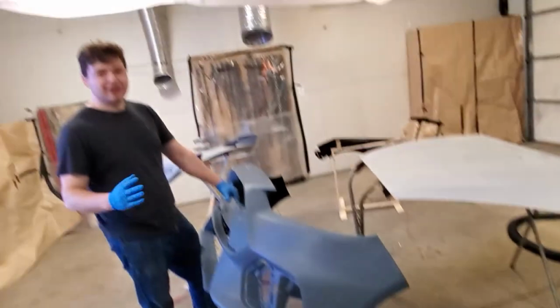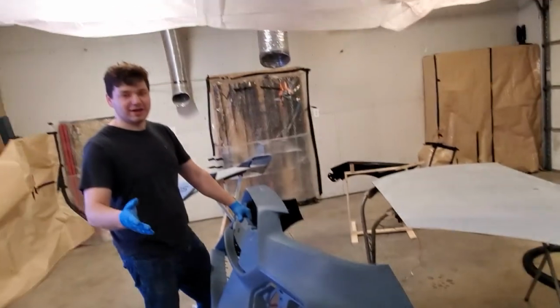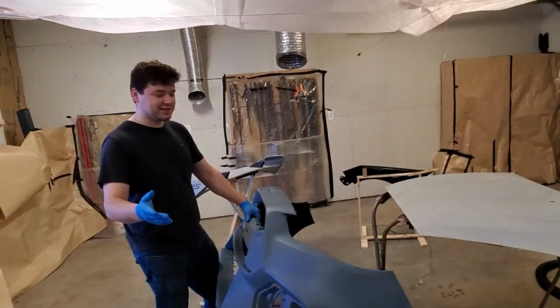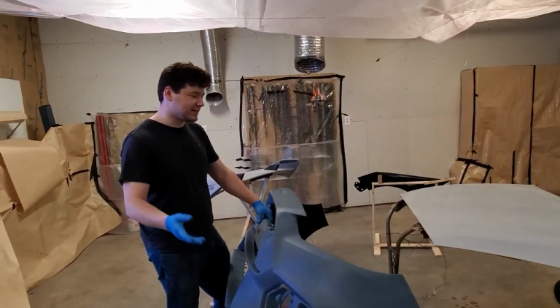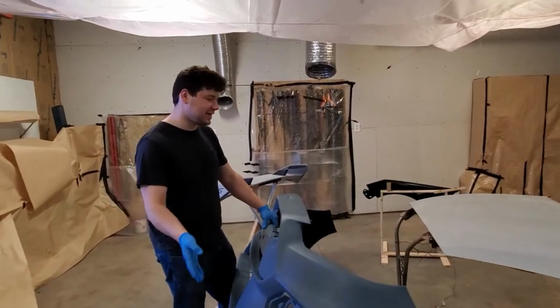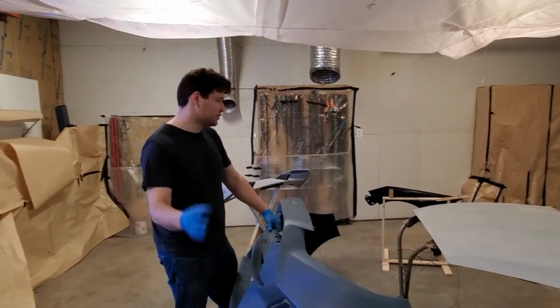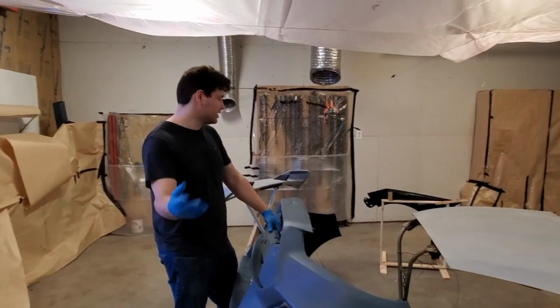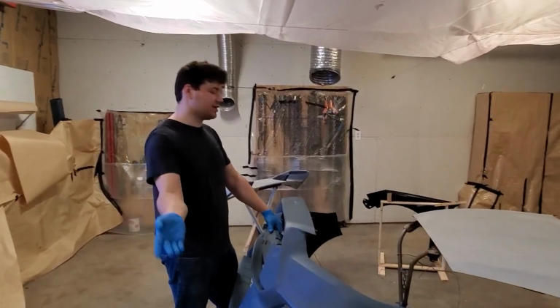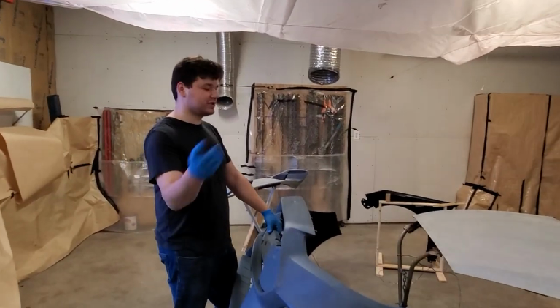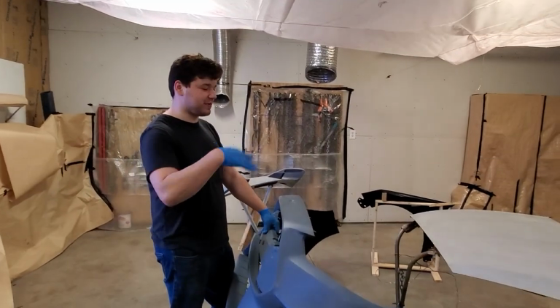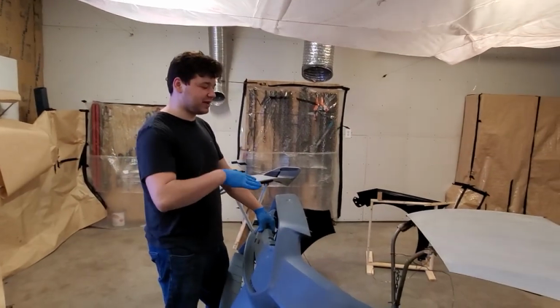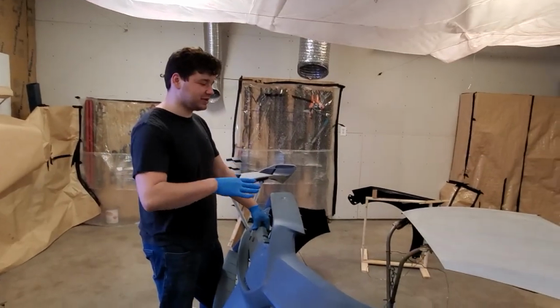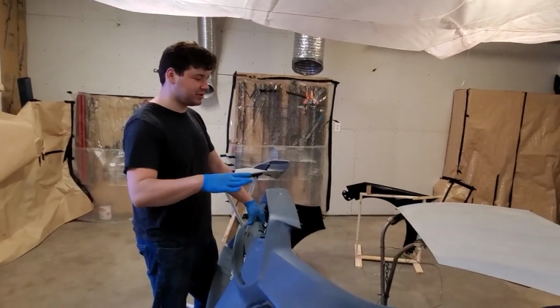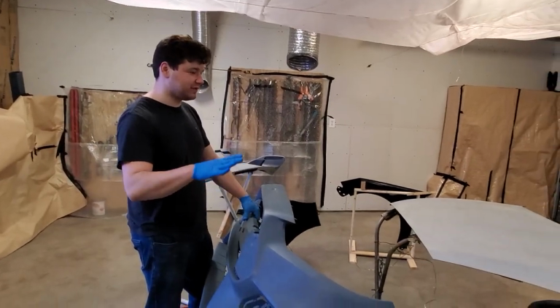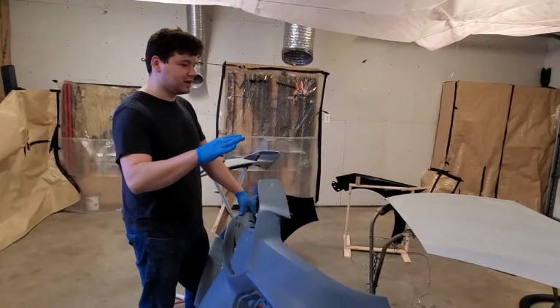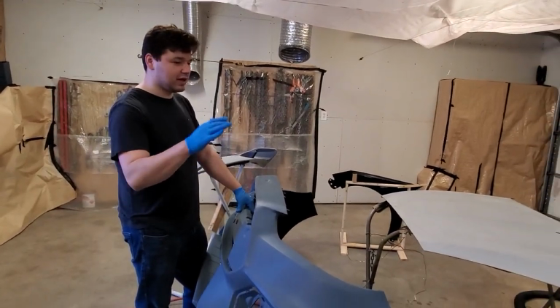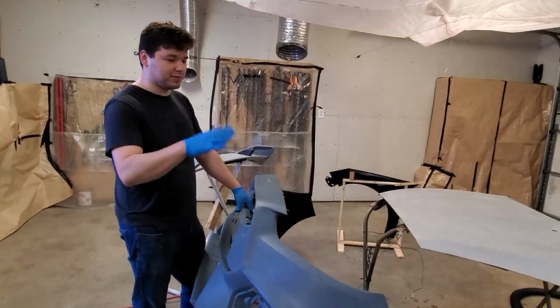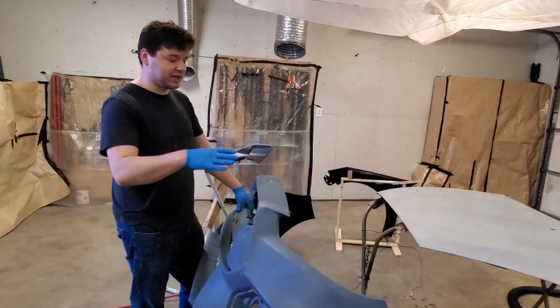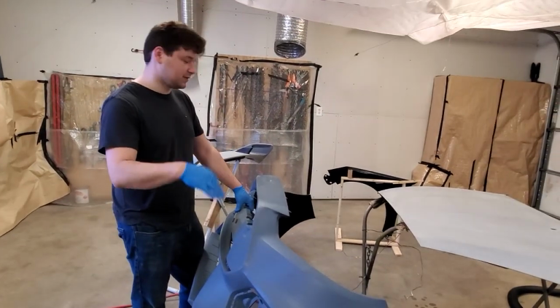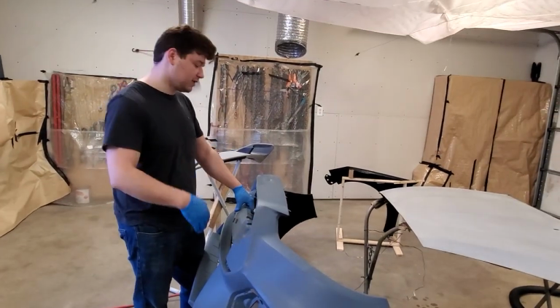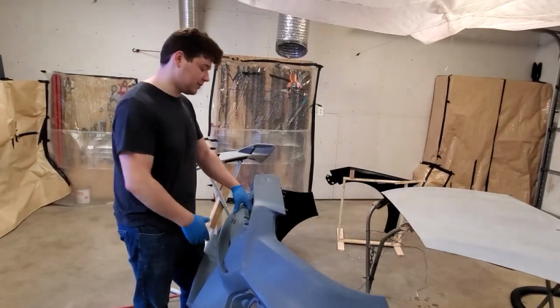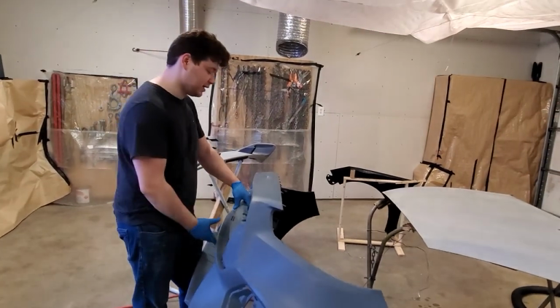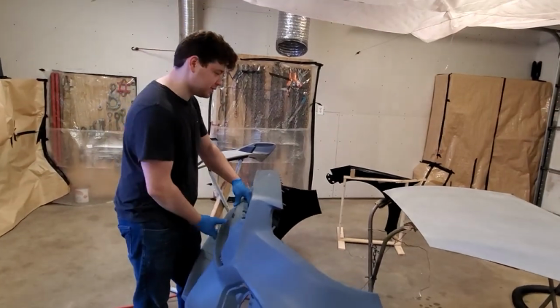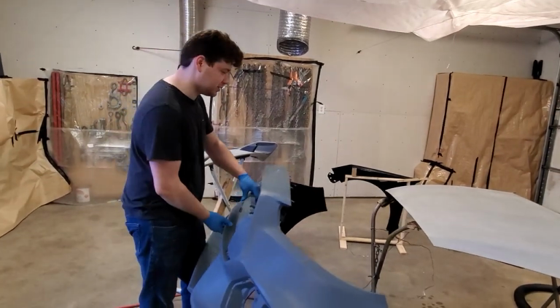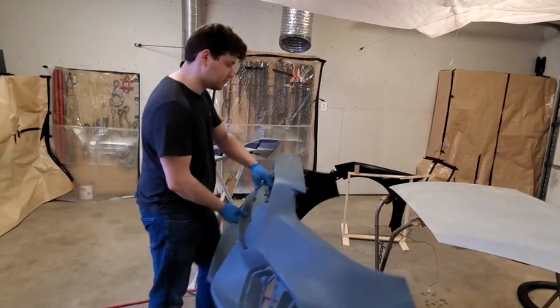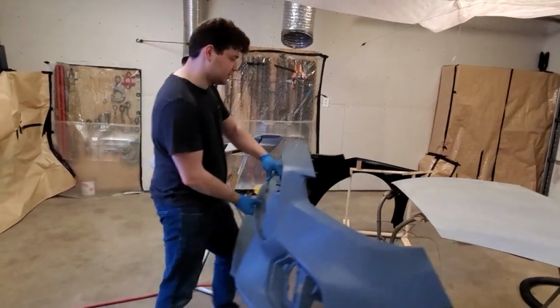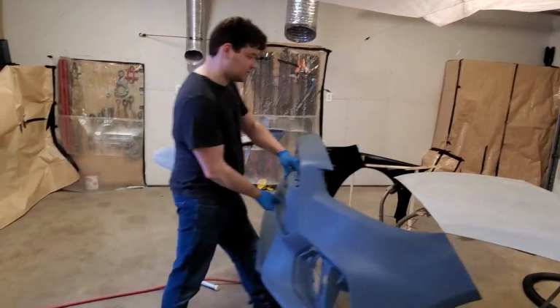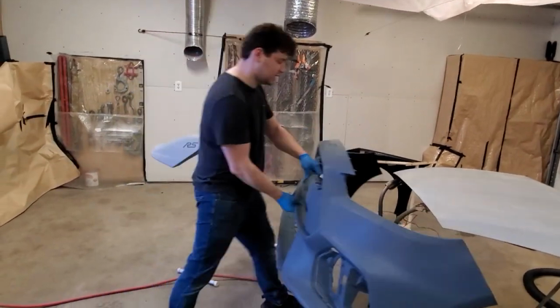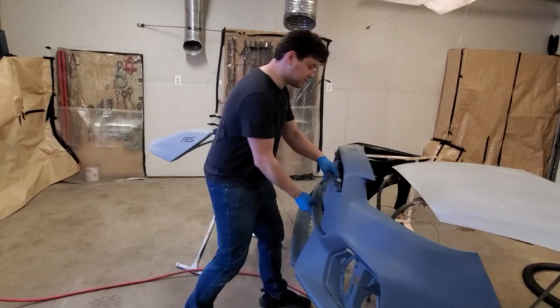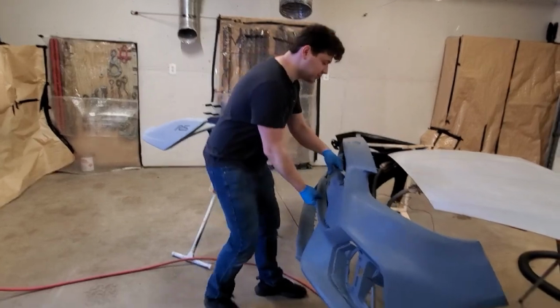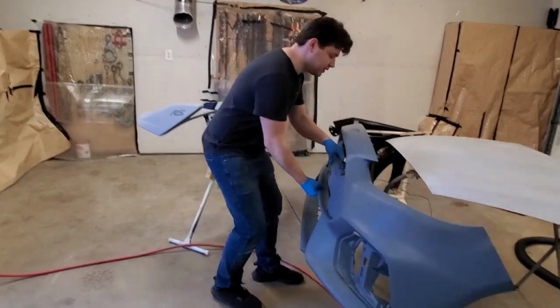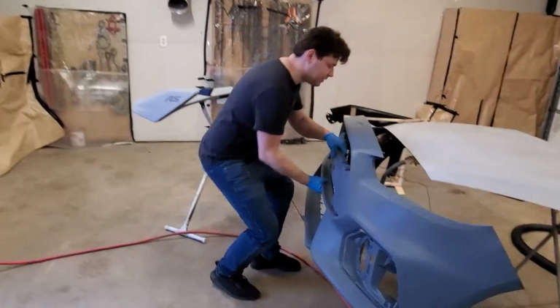All right, it's the next day. We're just getting all these panels sort of in the place where we want to paint them, so that's what I'm doing now.